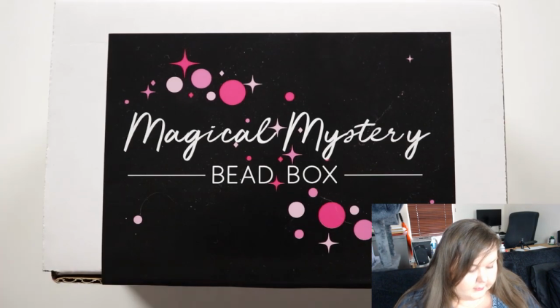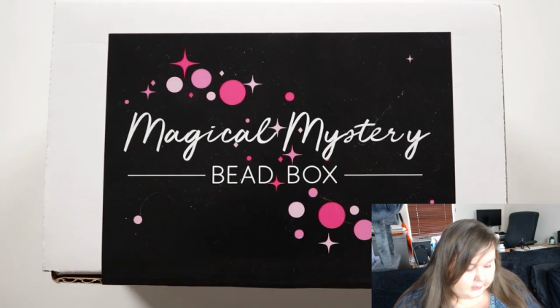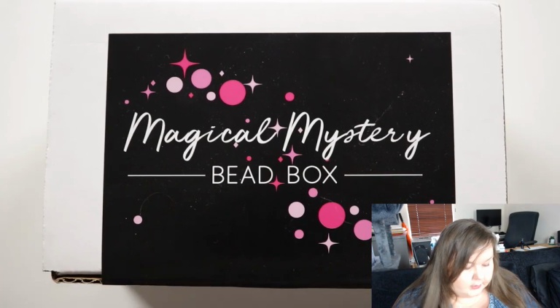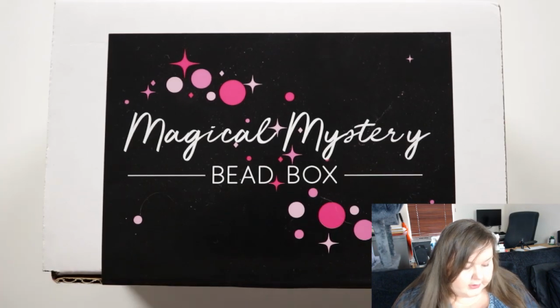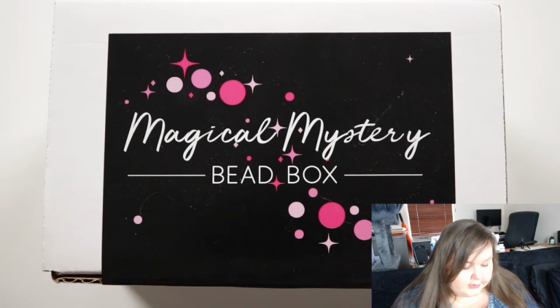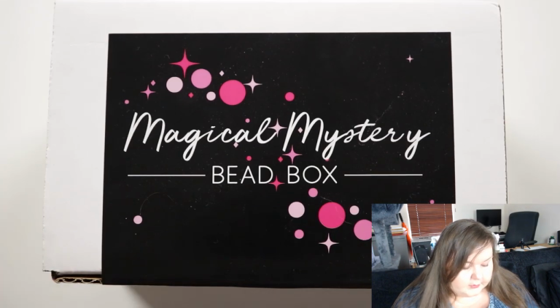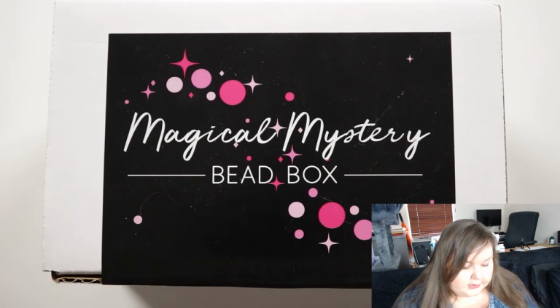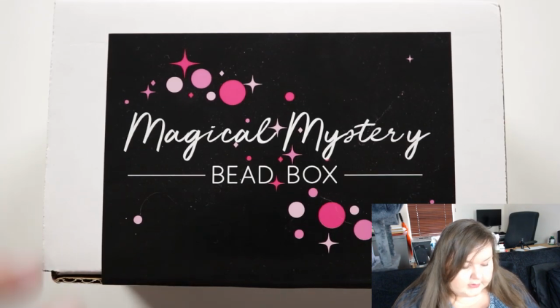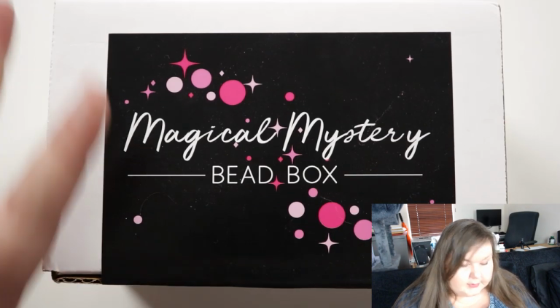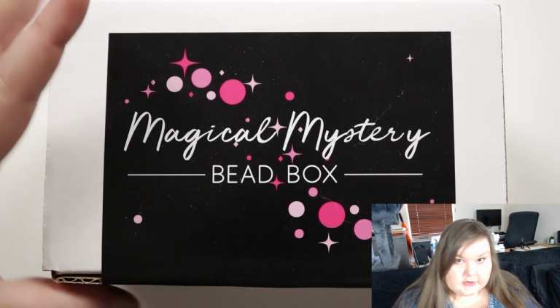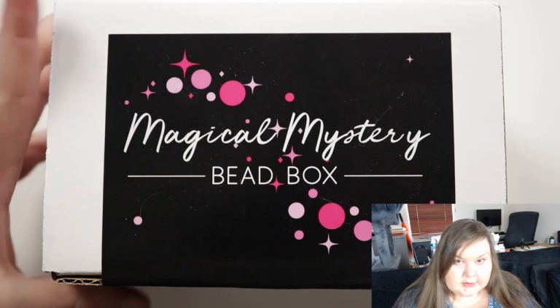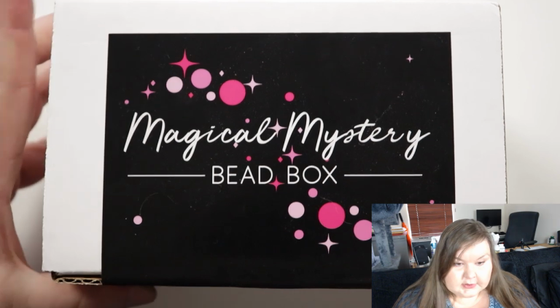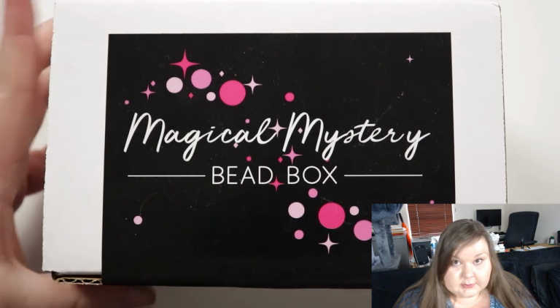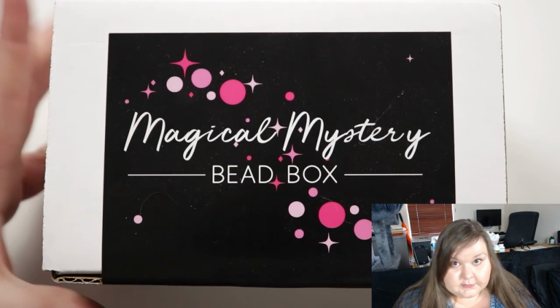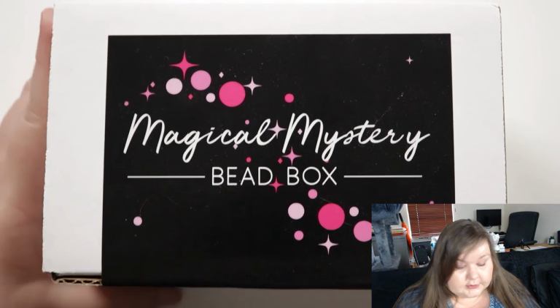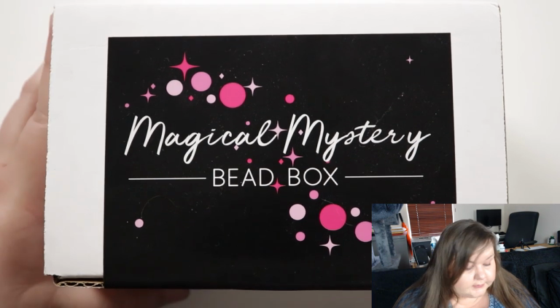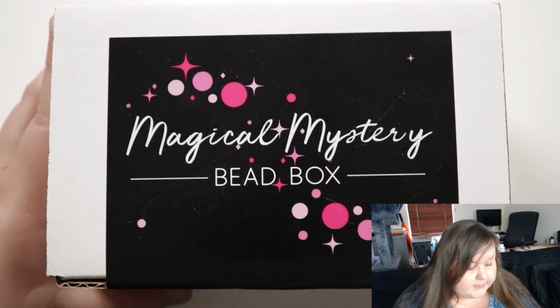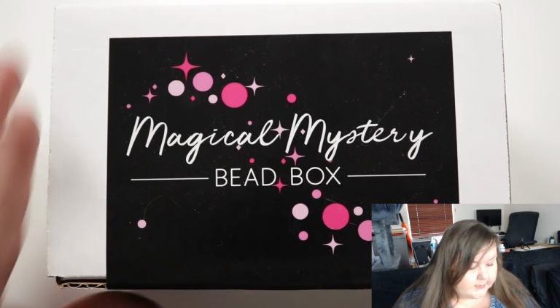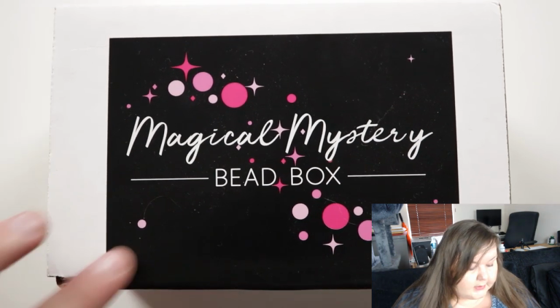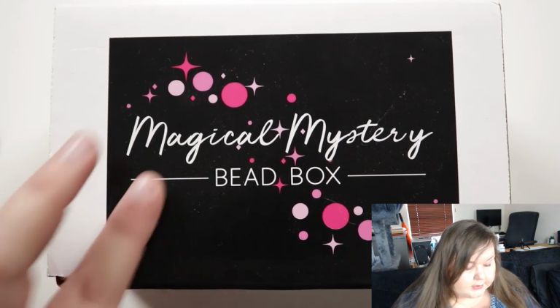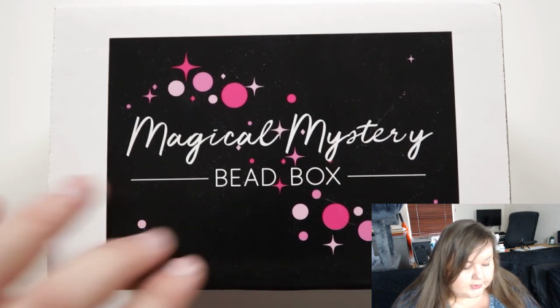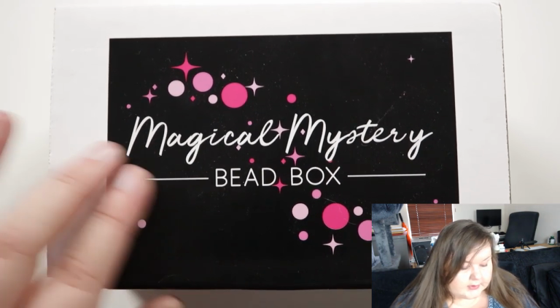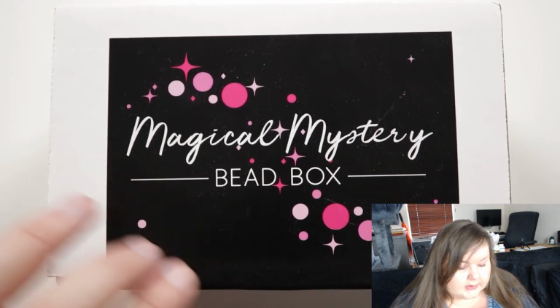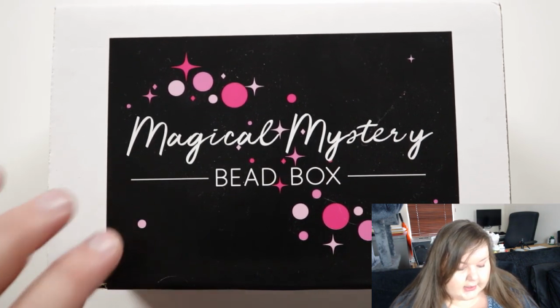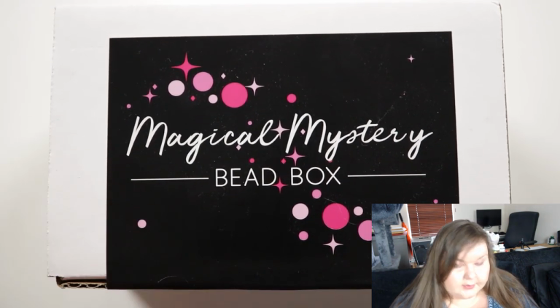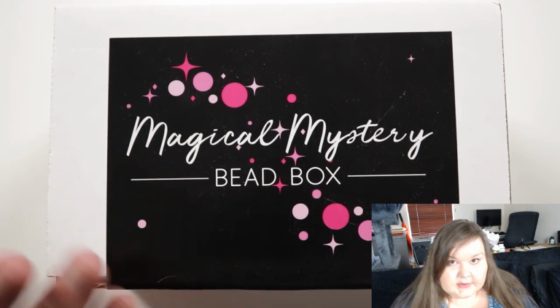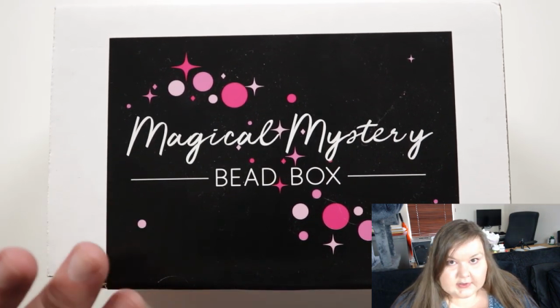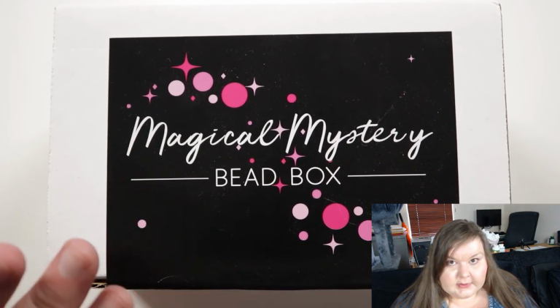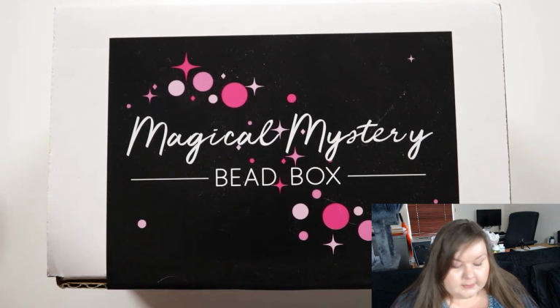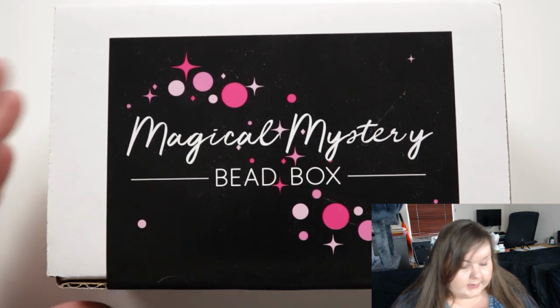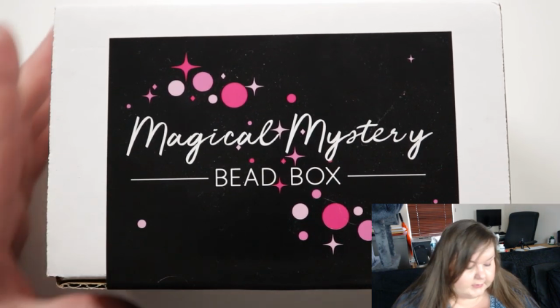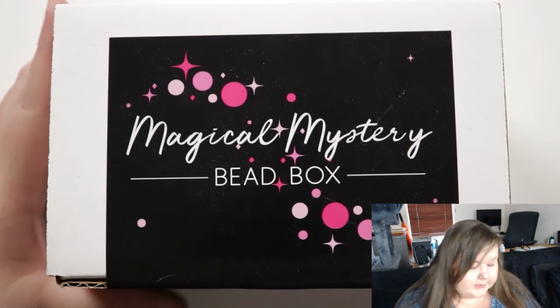I'm quite curious because the previous box that I tried was the first one from them. Curious to see how this is going to compare to it.